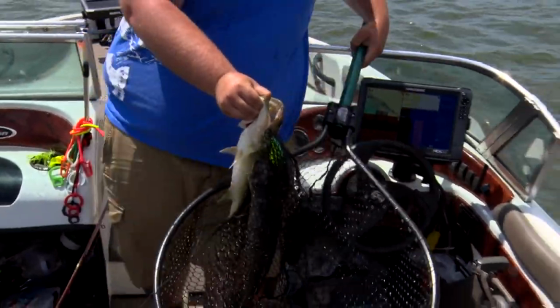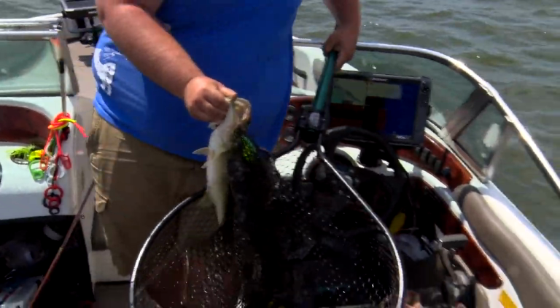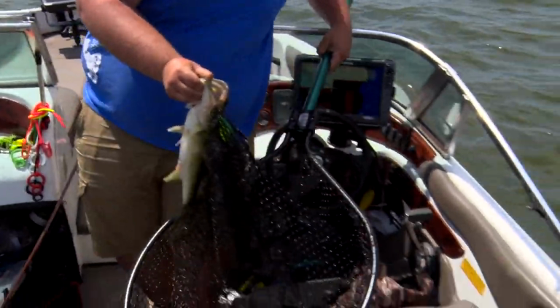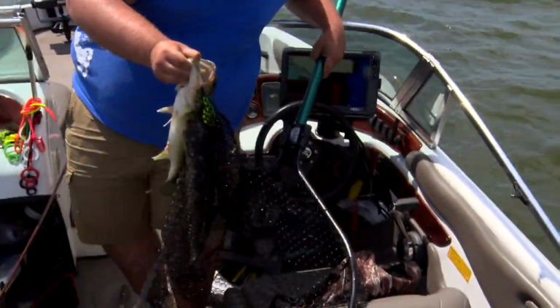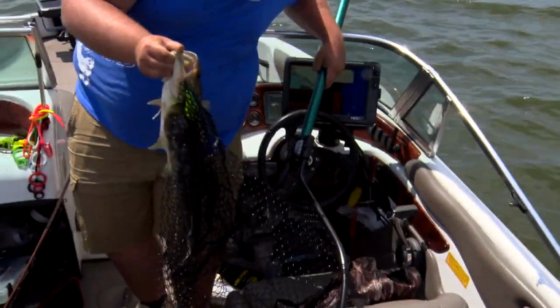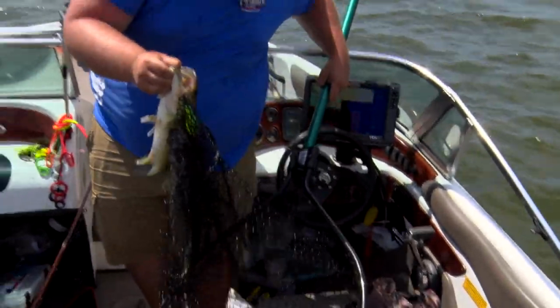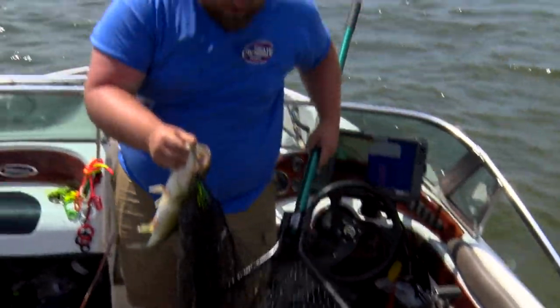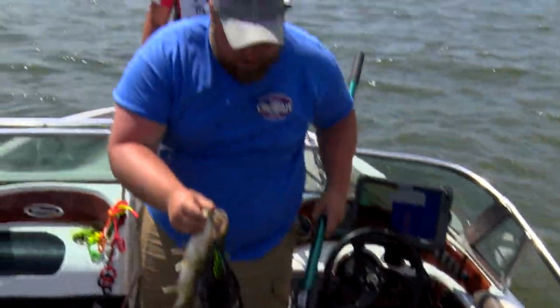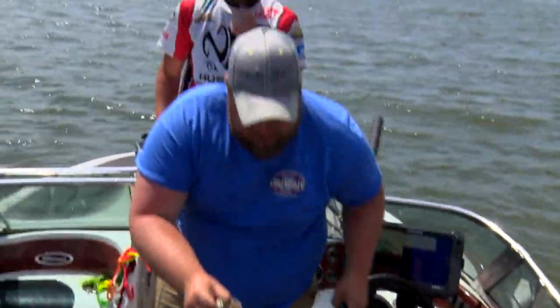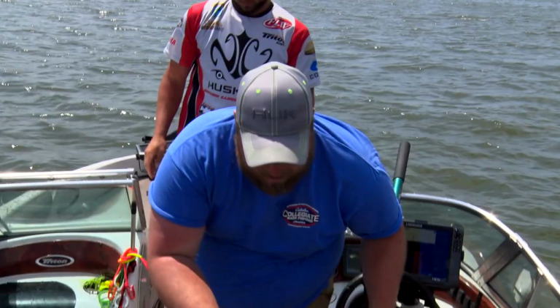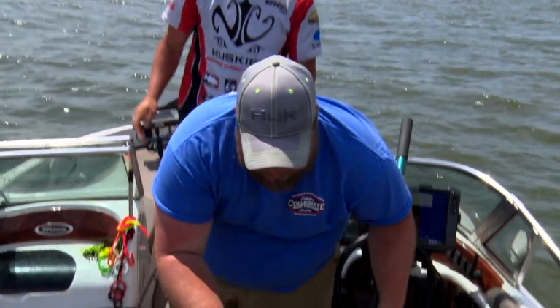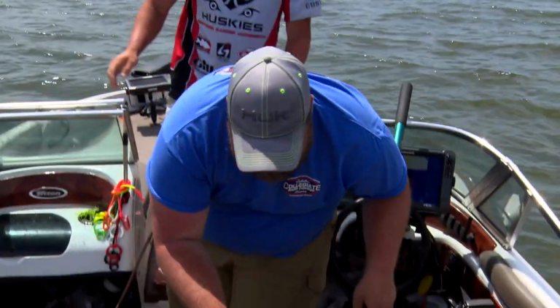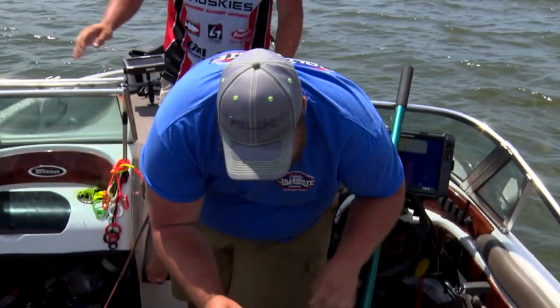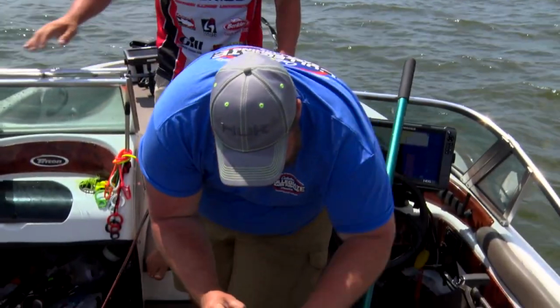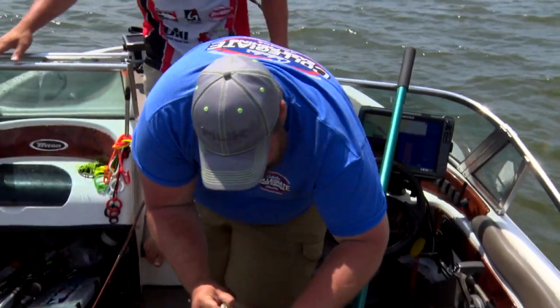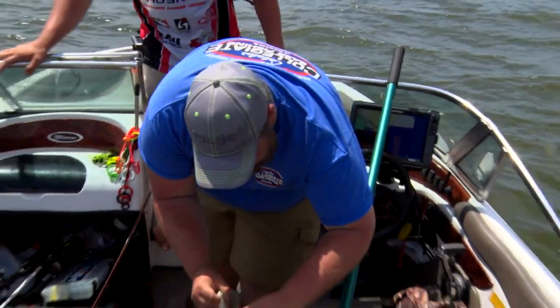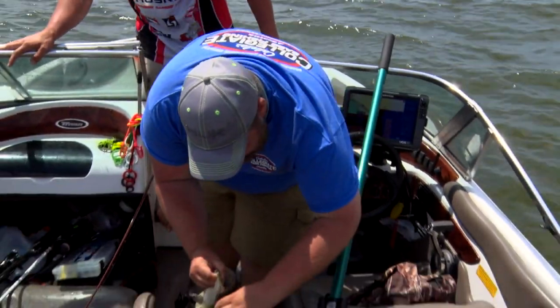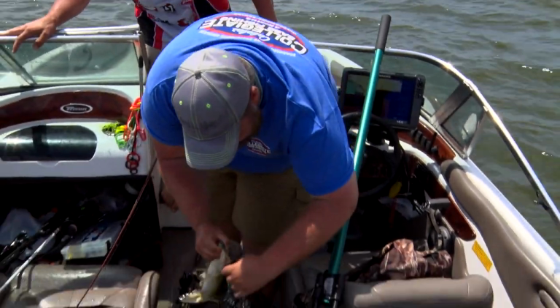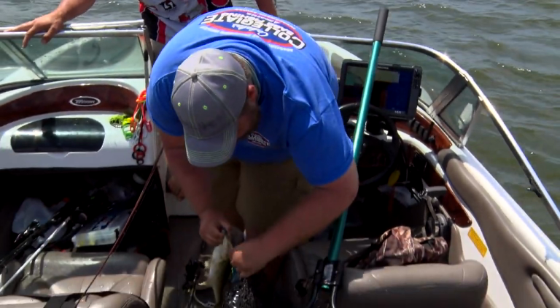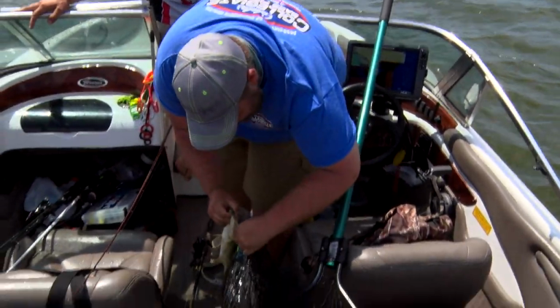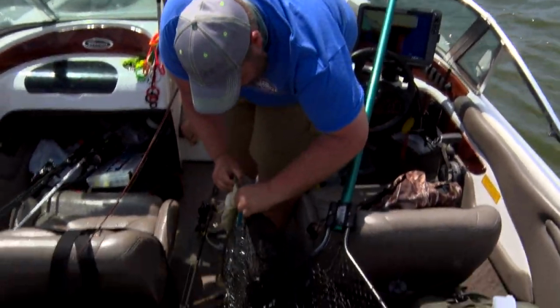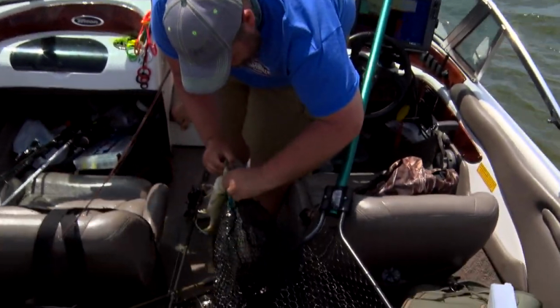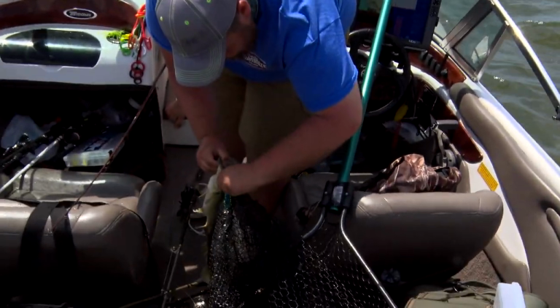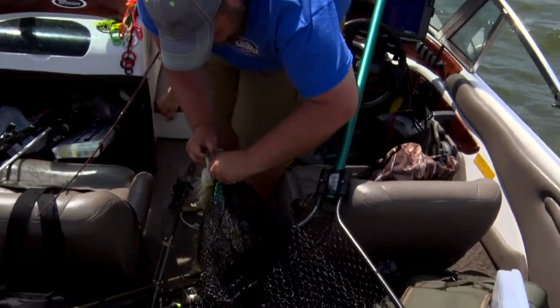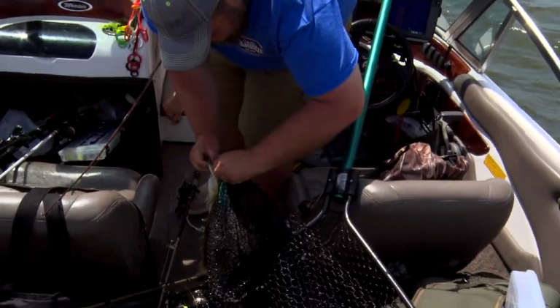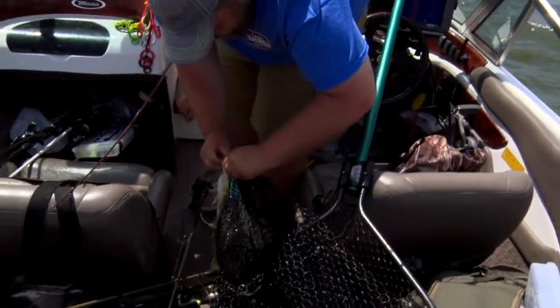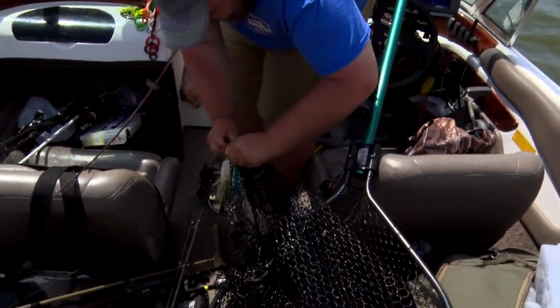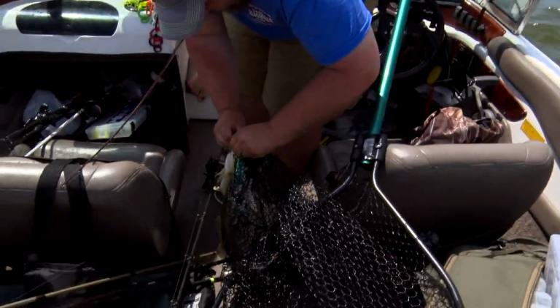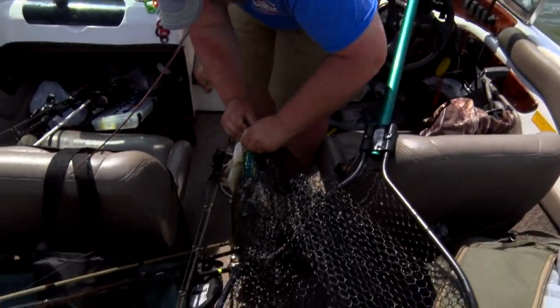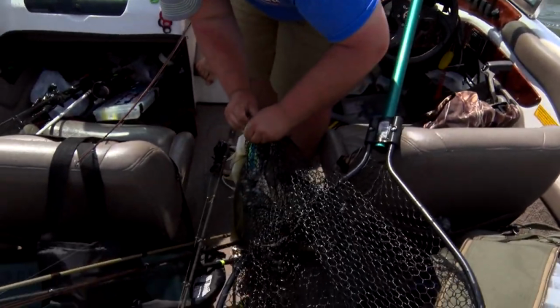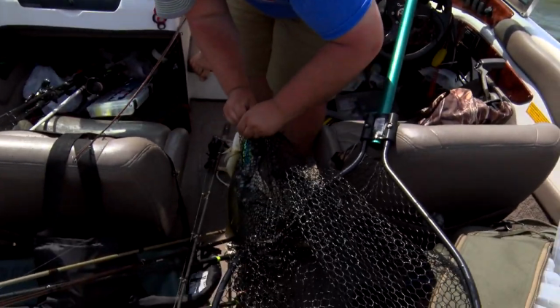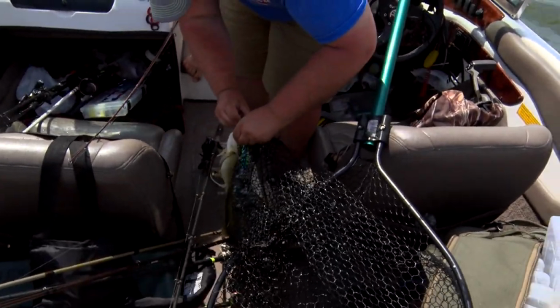With one of those fish helping the cause, the team from Northern Illinois now has five fish for roughly 12 pounds.